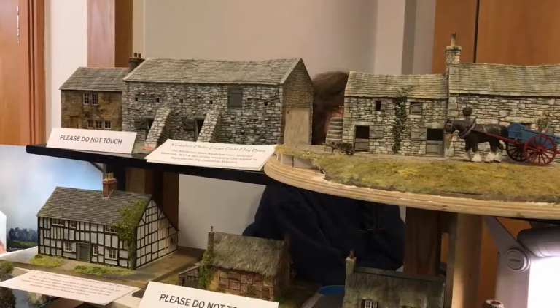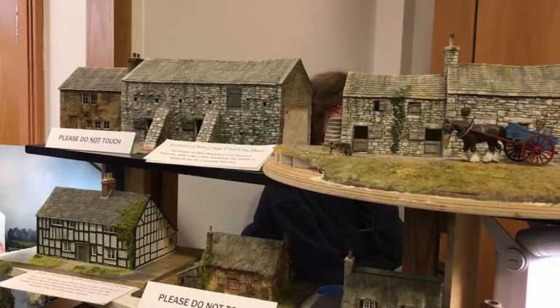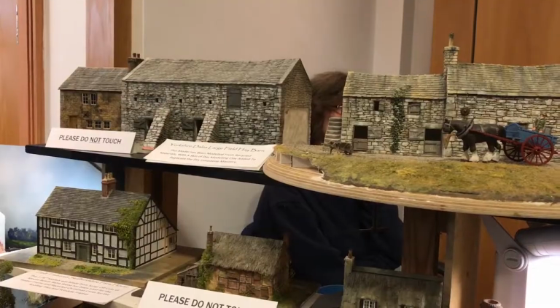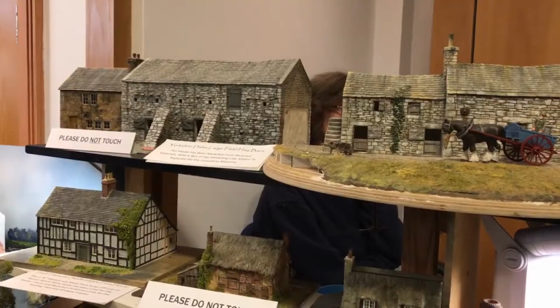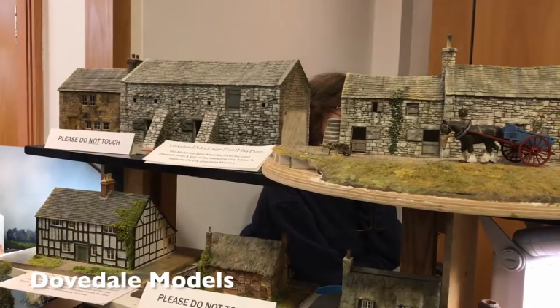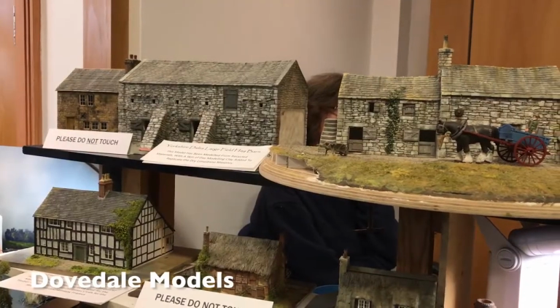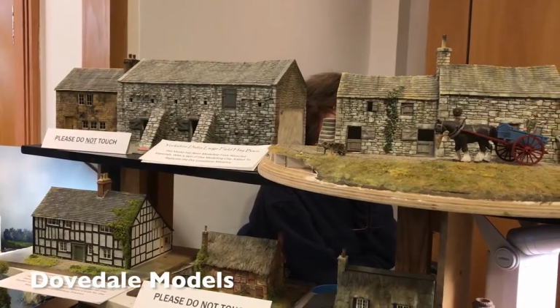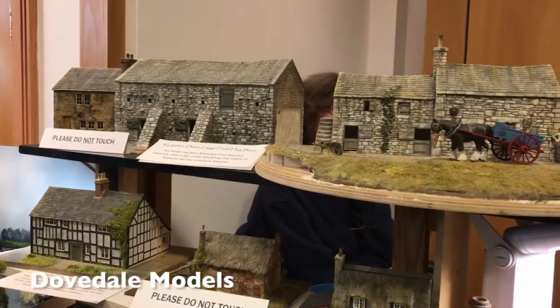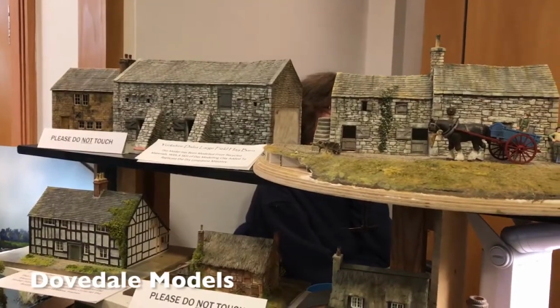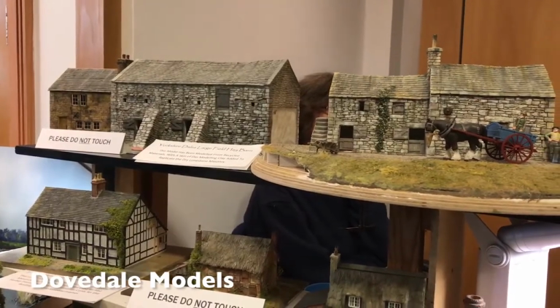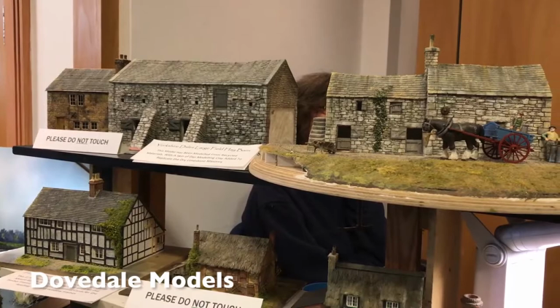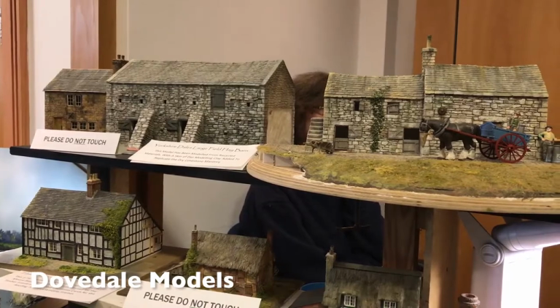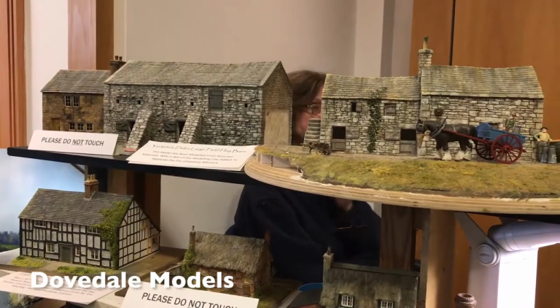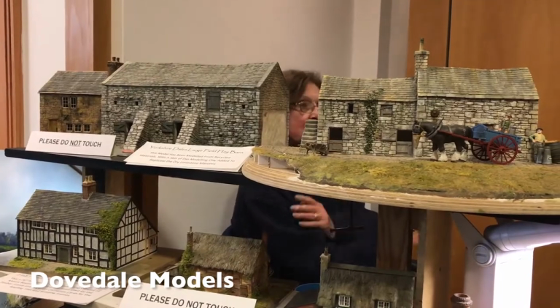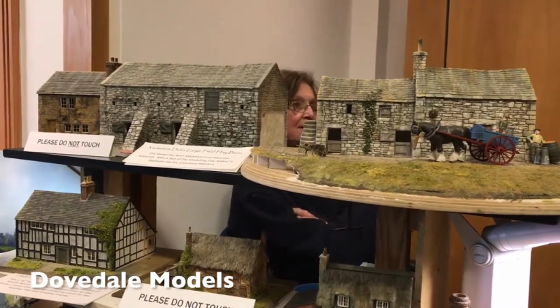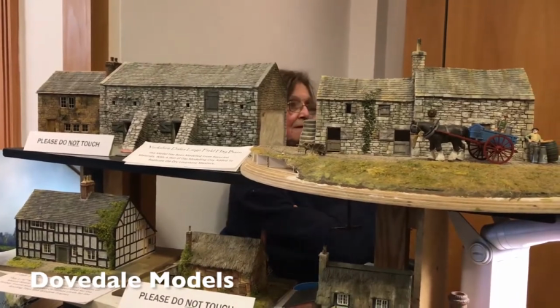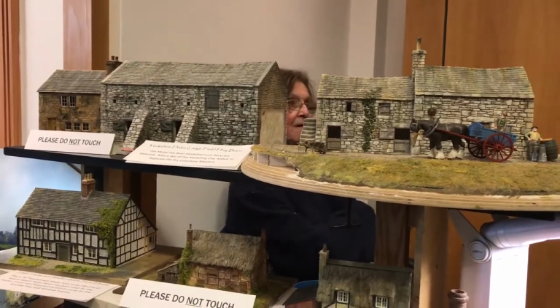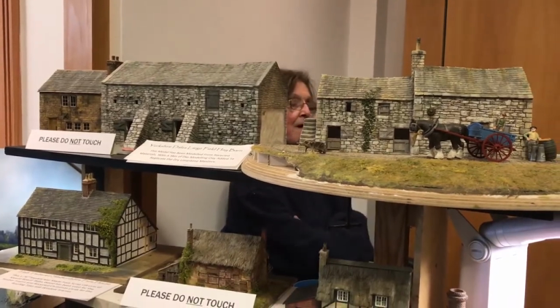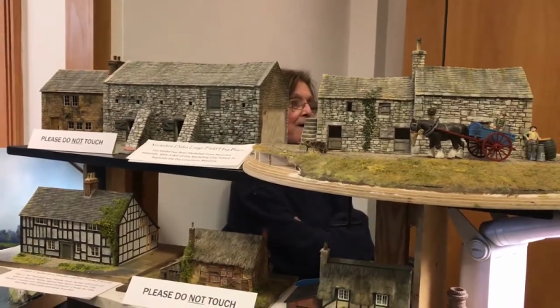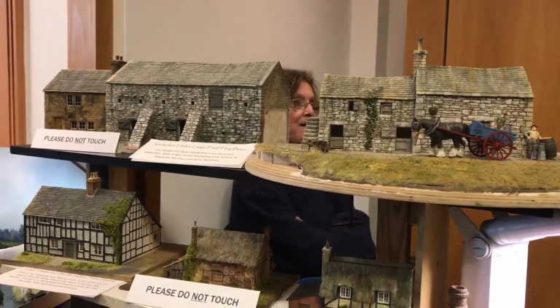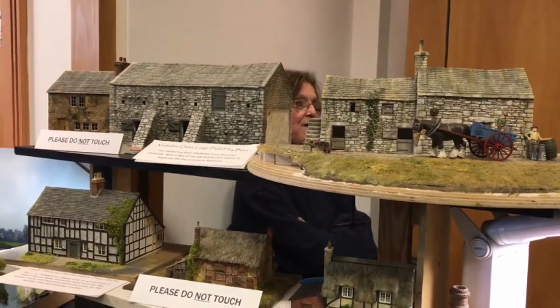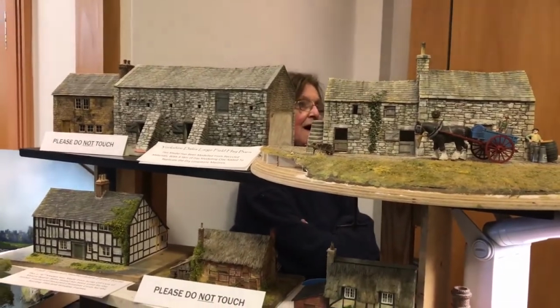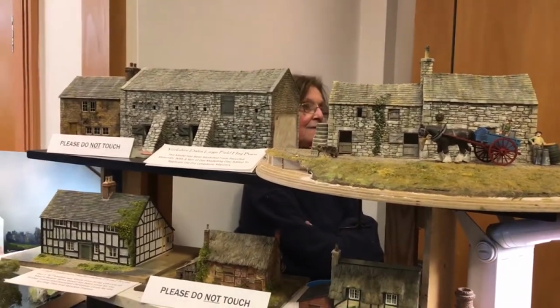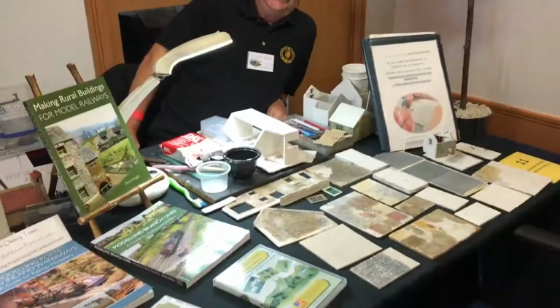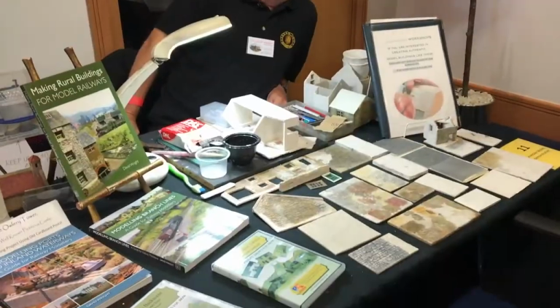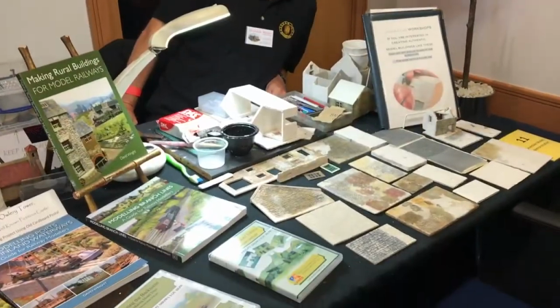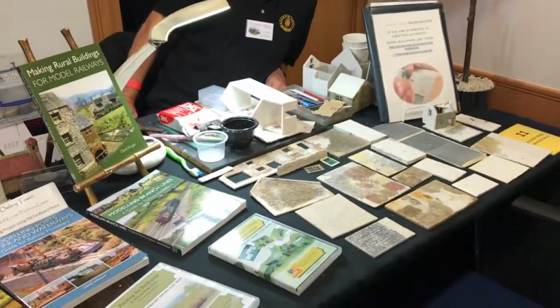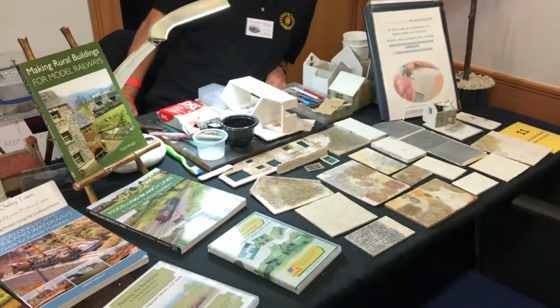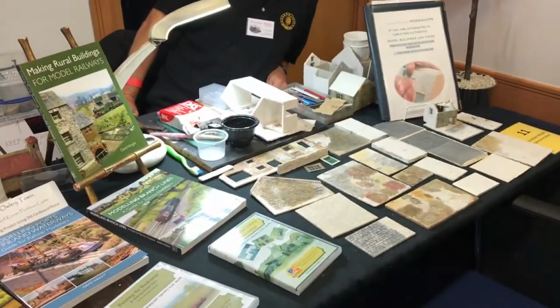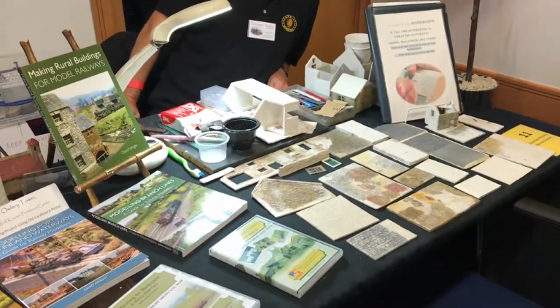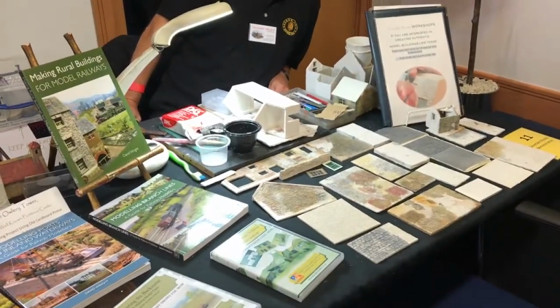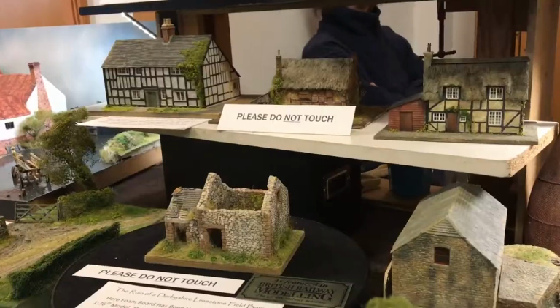Dovedale Models showed off some excellent scale model buildings handmade by David Wright.